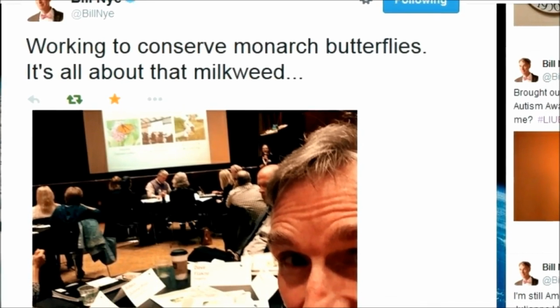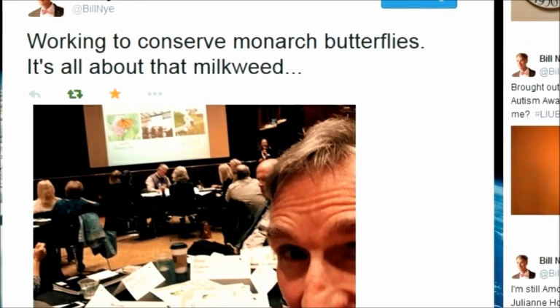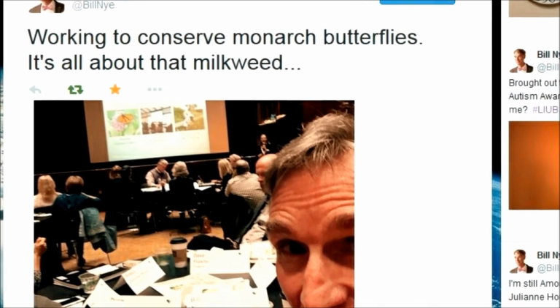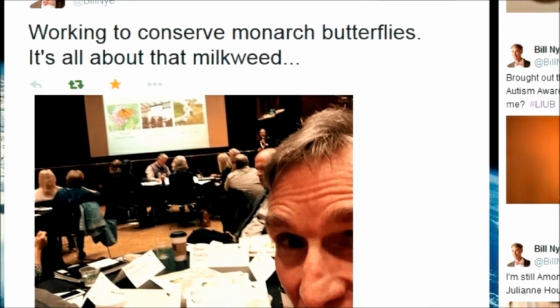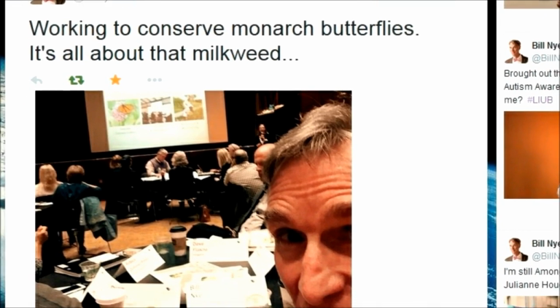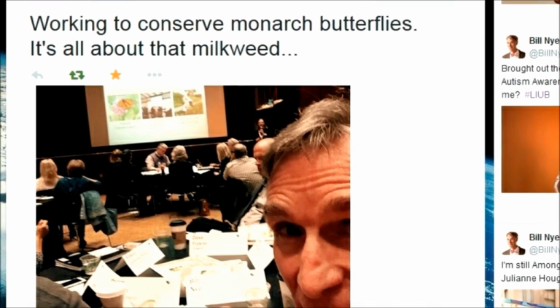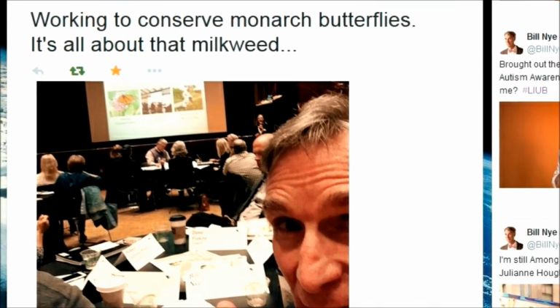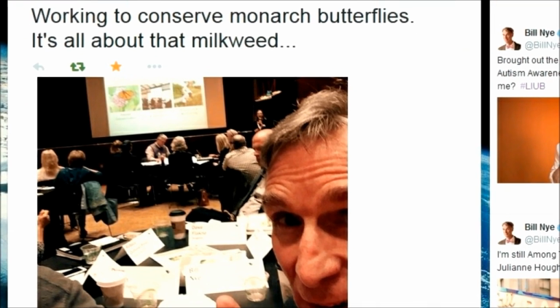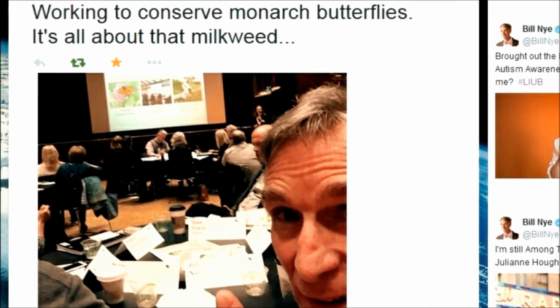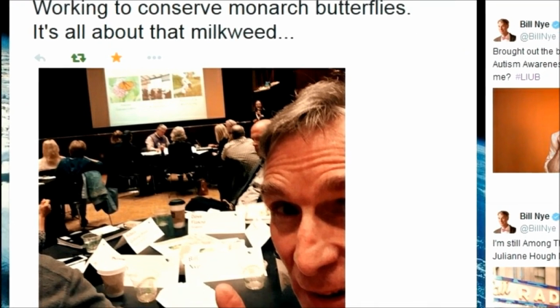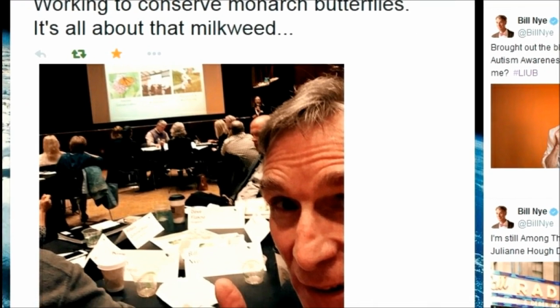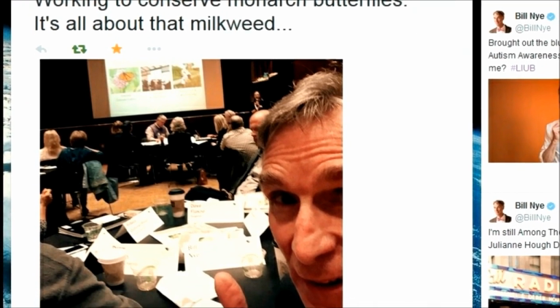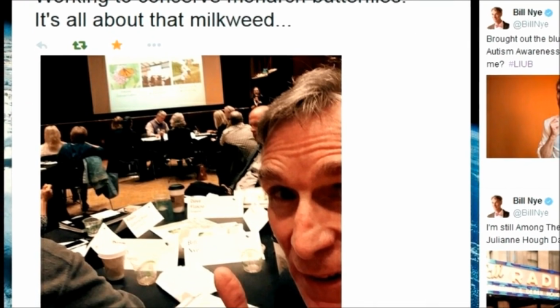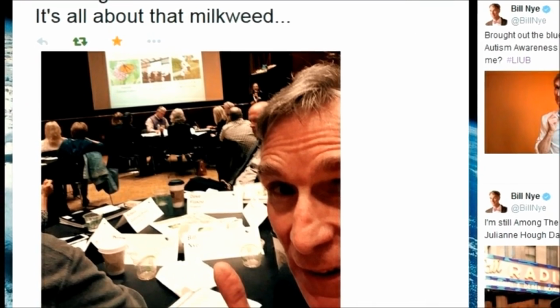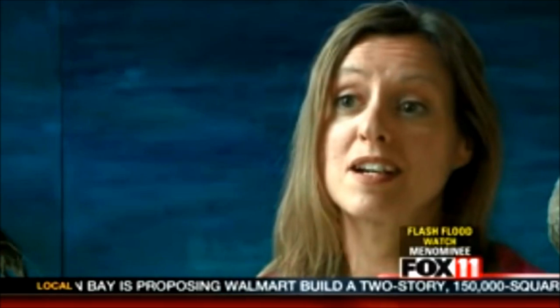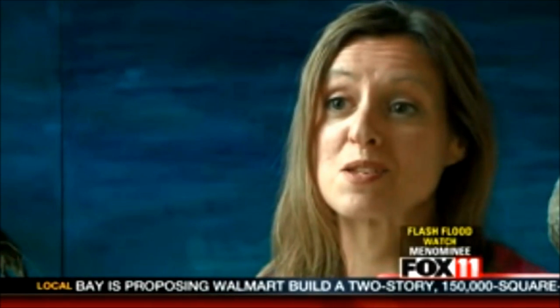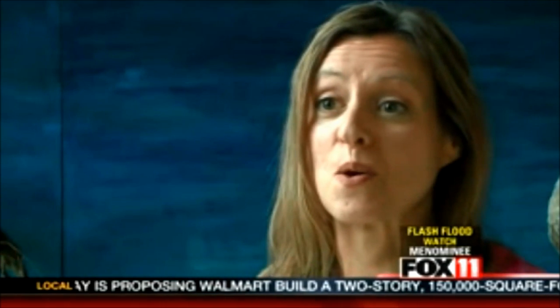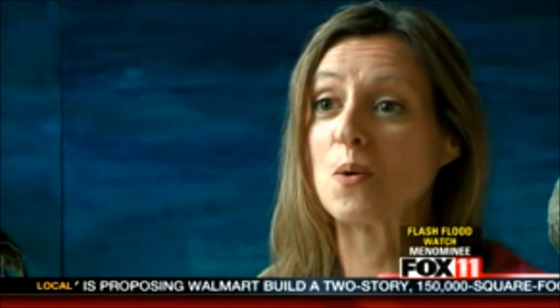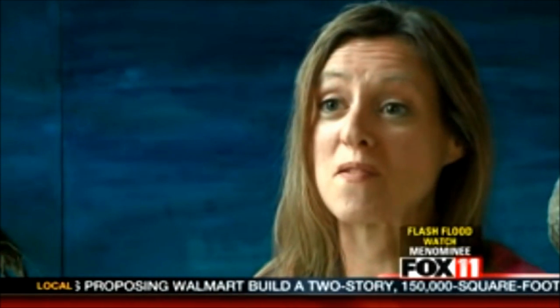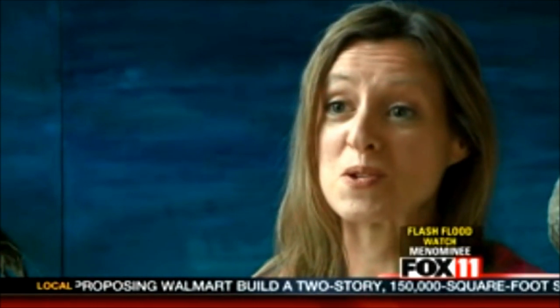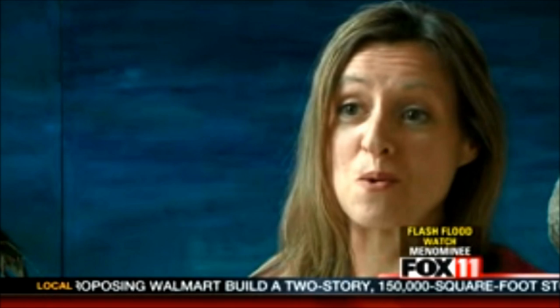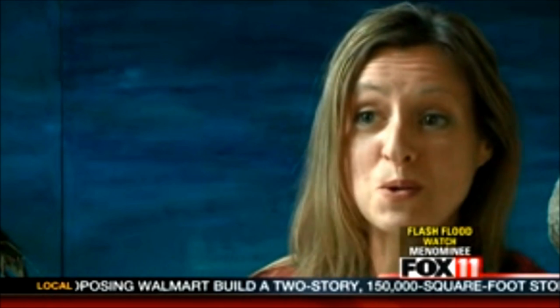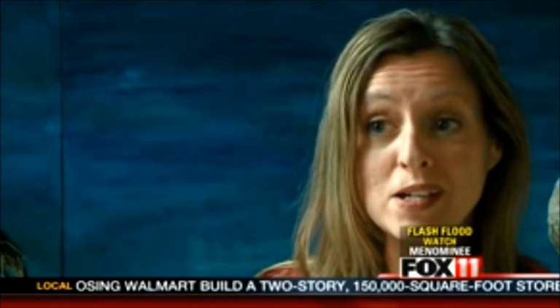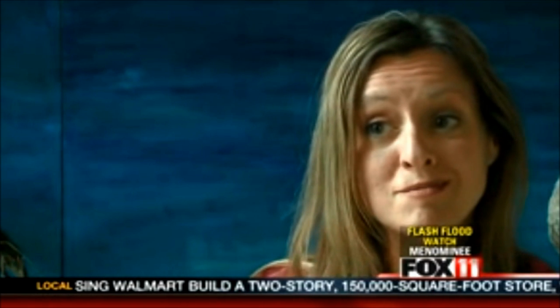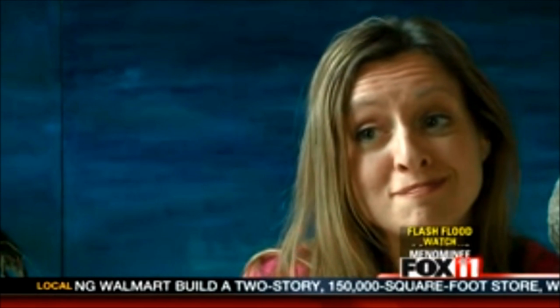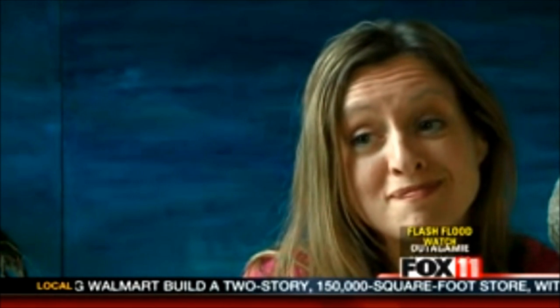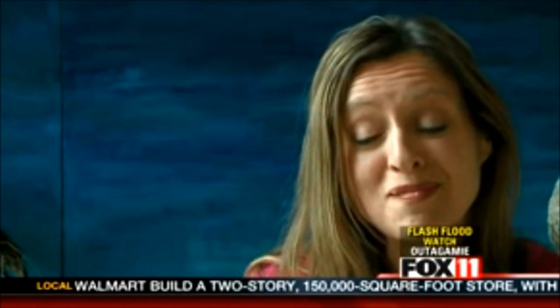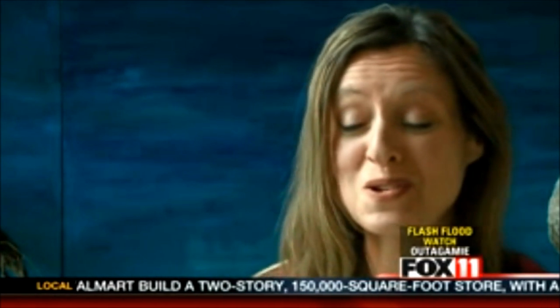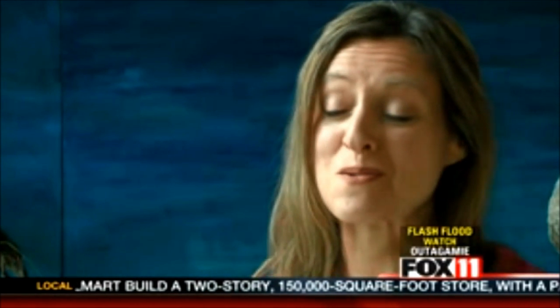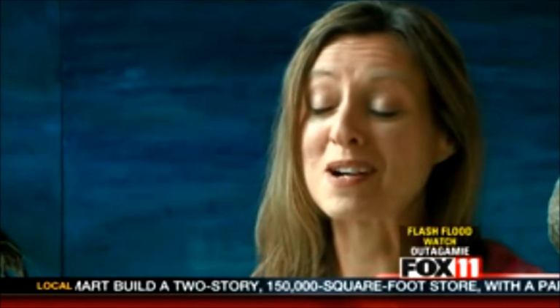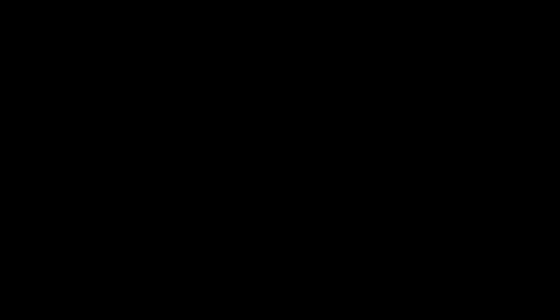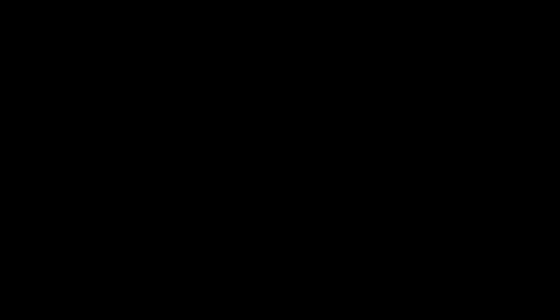Milkweed is the lifeblood of monarchs. That's what they lay their eggs on. And so if there's no milkweed, there's no monarchs.